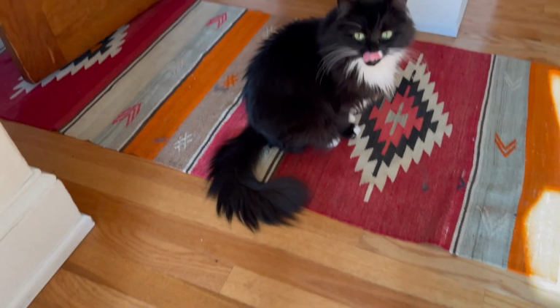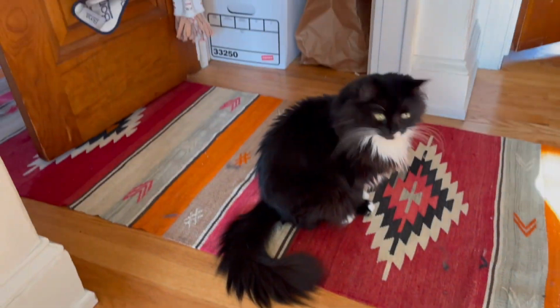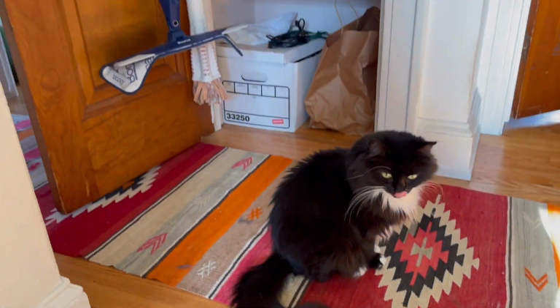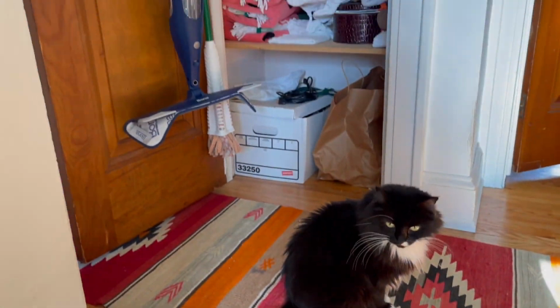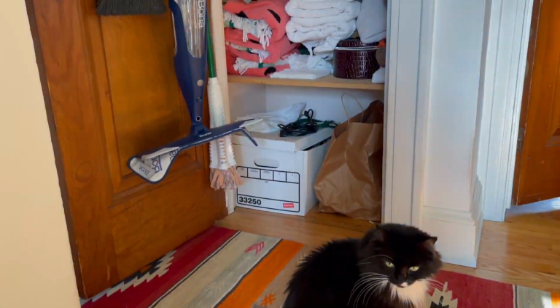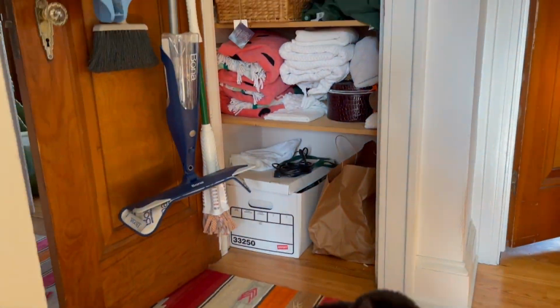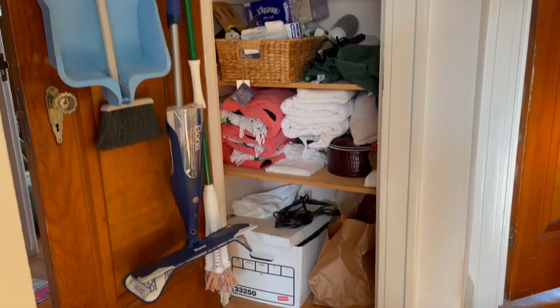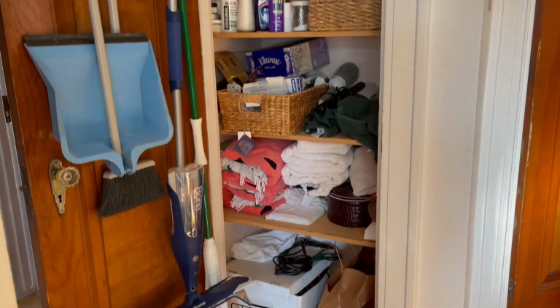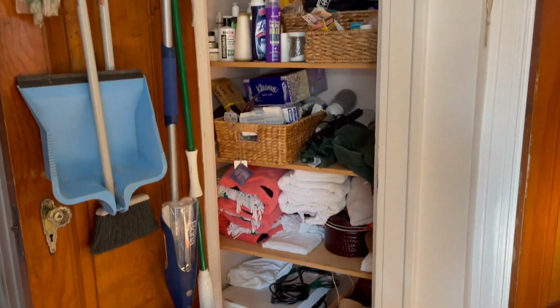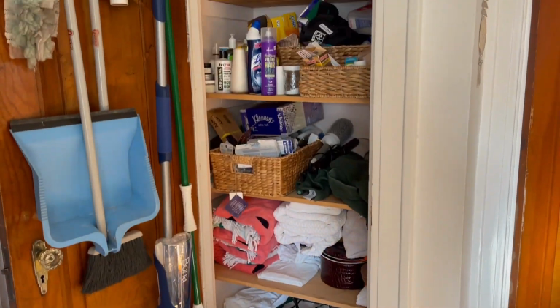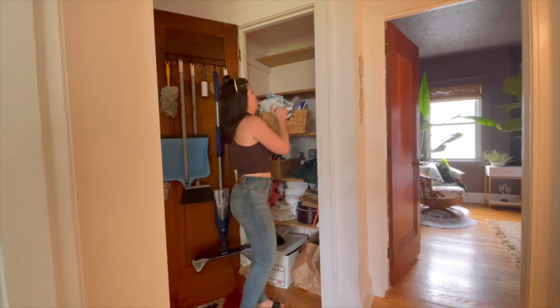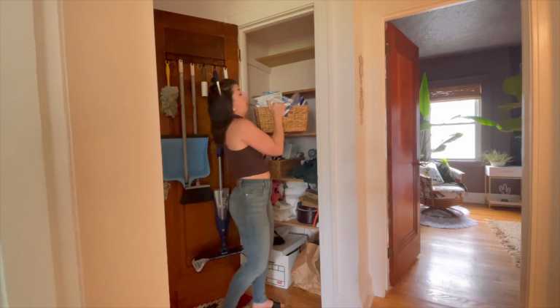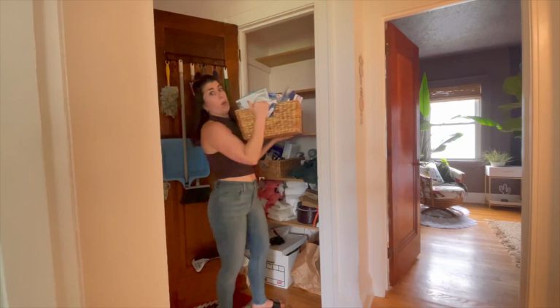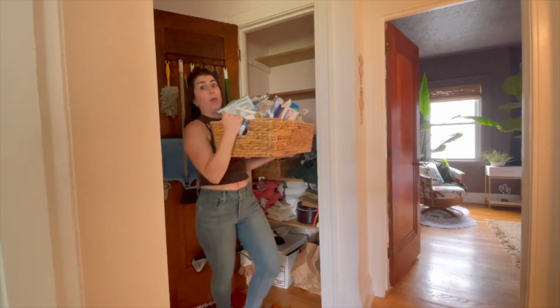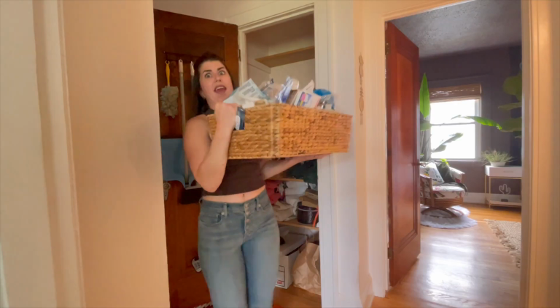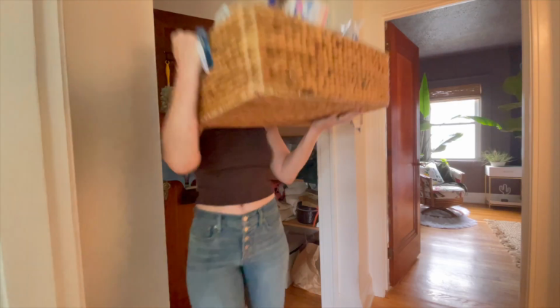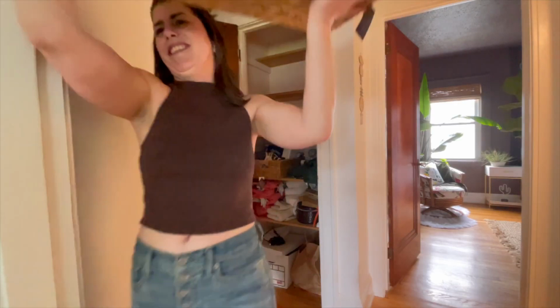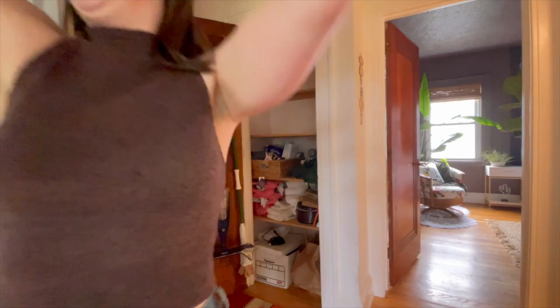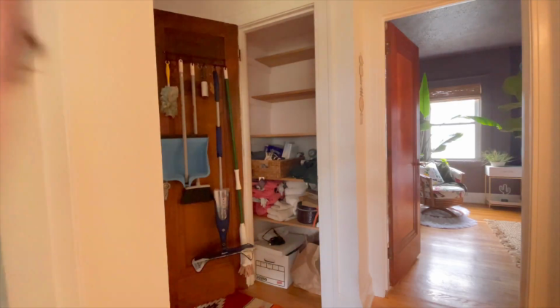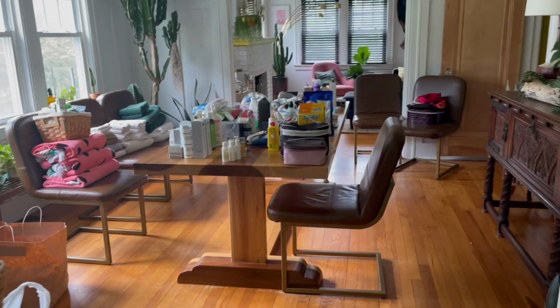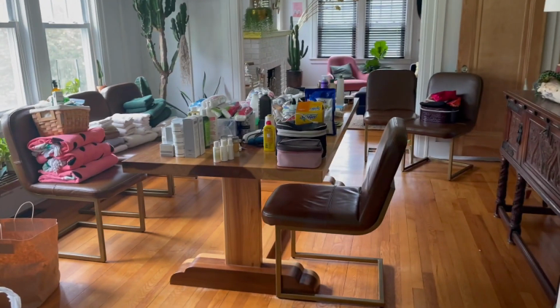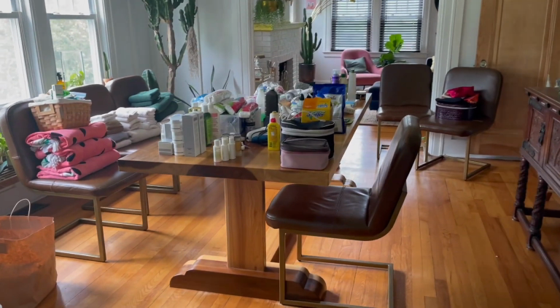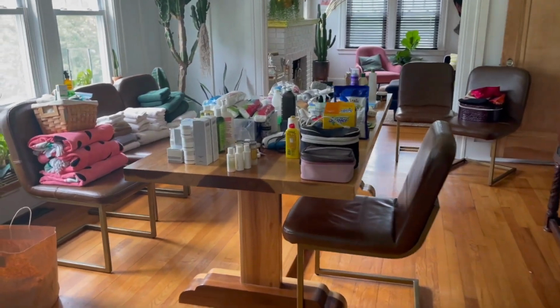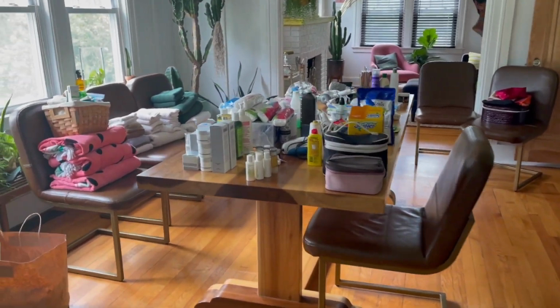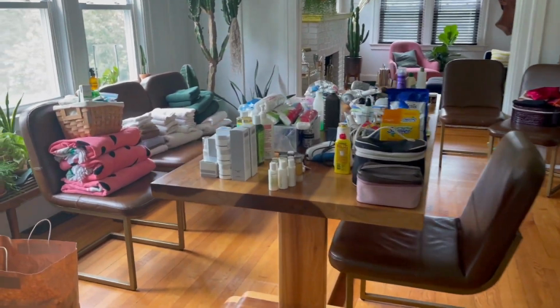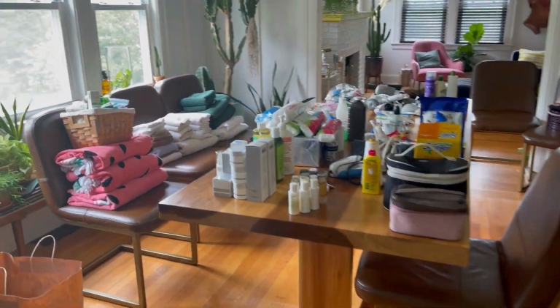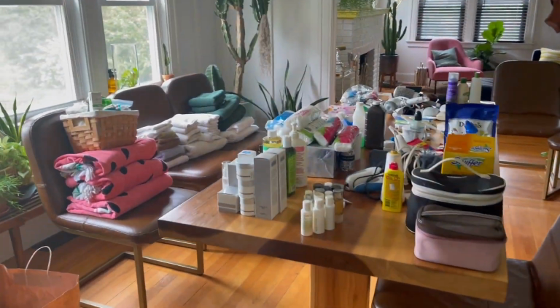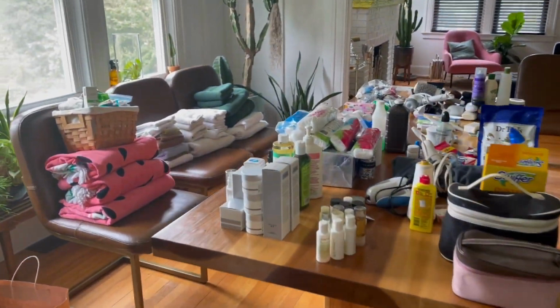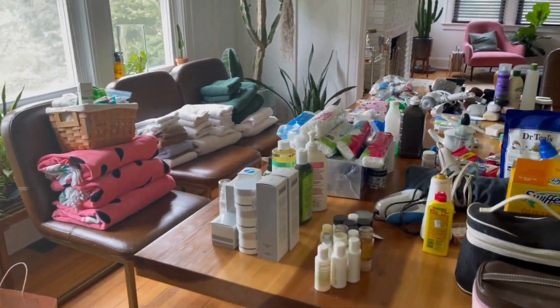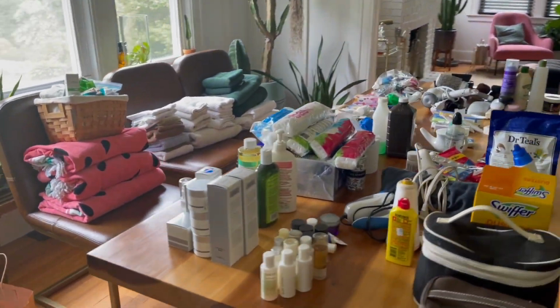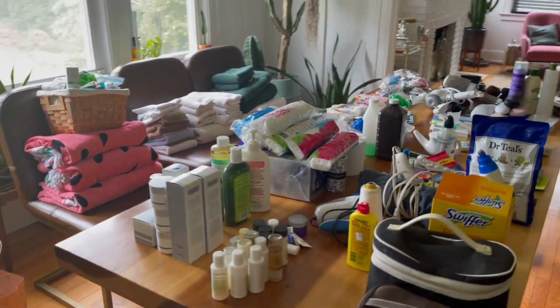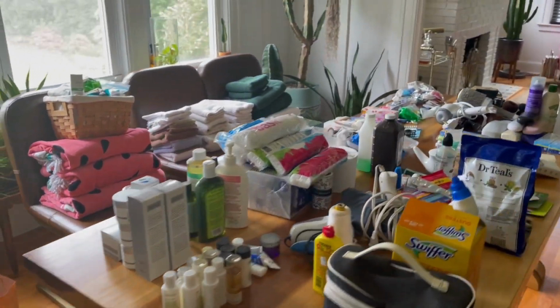You go ahead and take all of that crap out. Lay it out on a large surface and organize into groups.